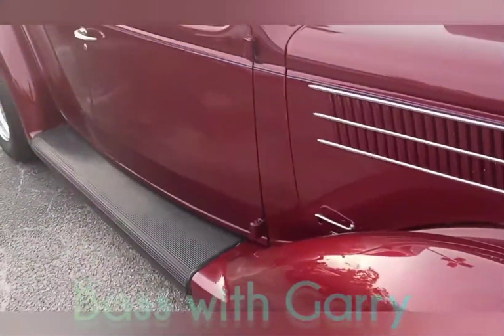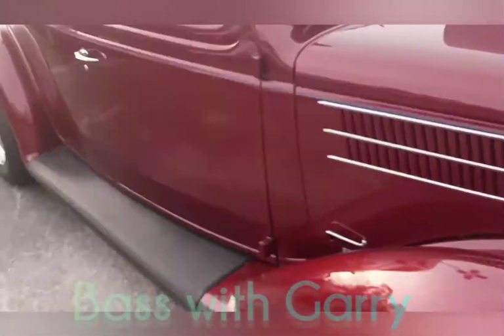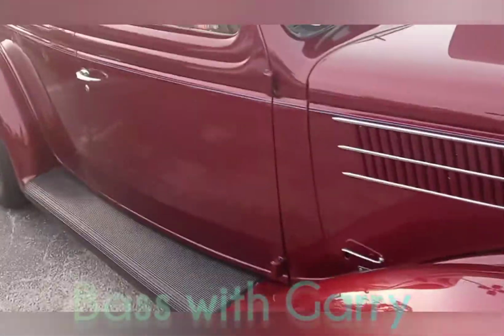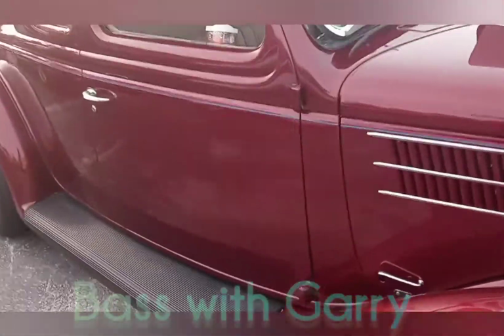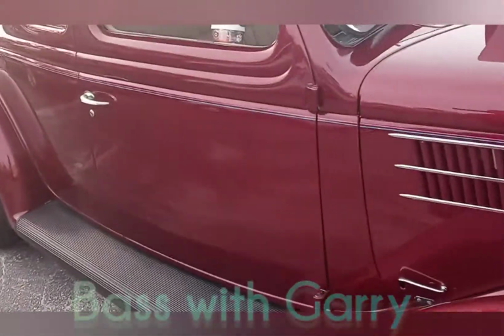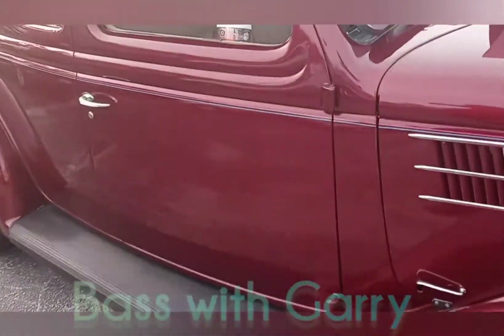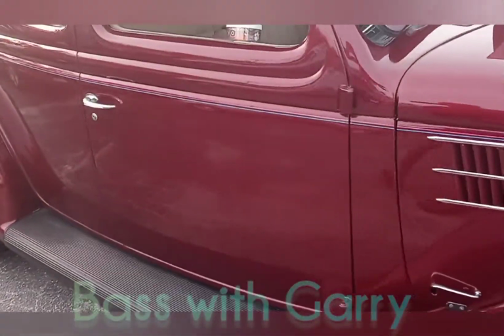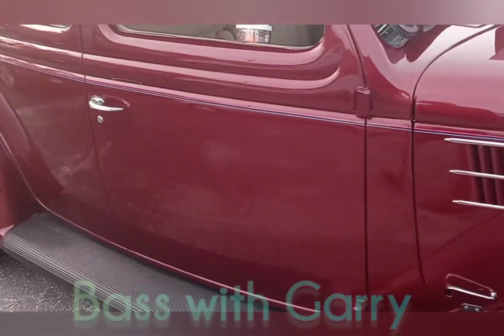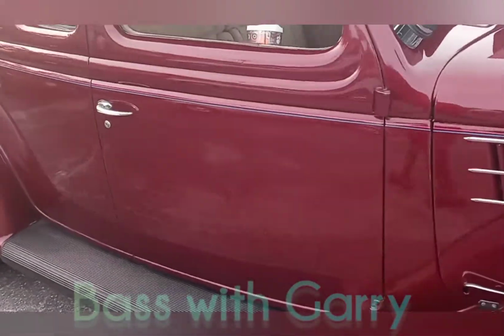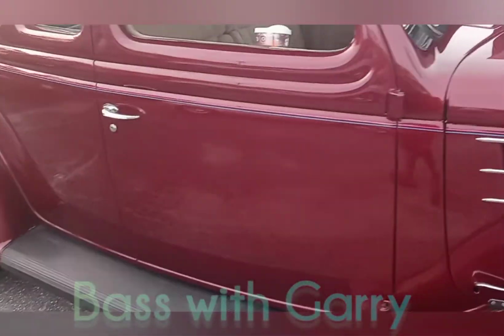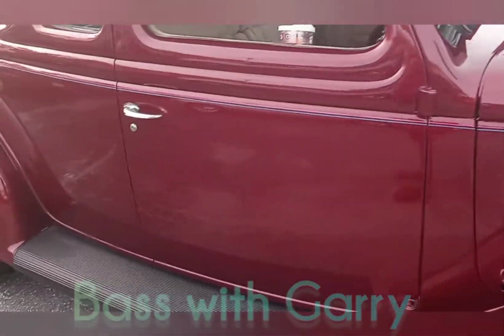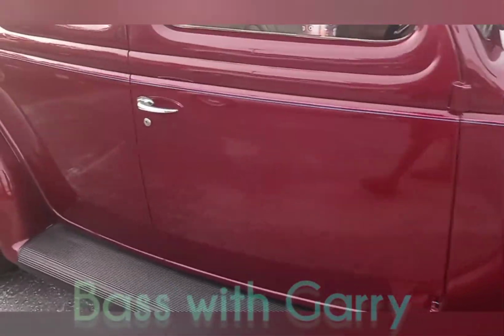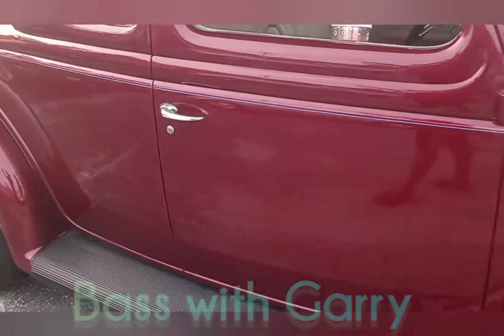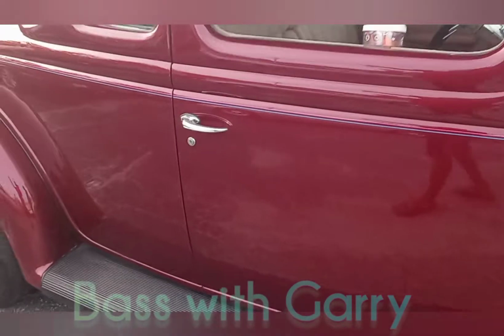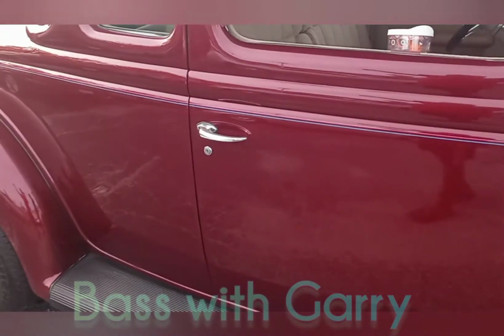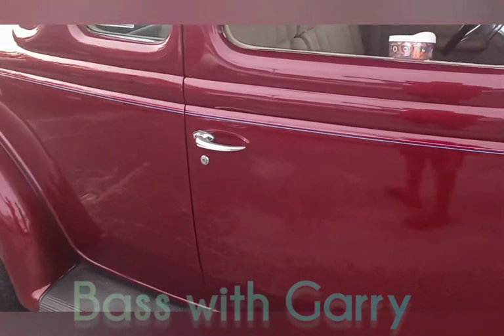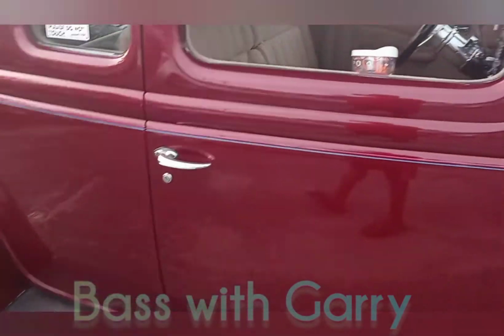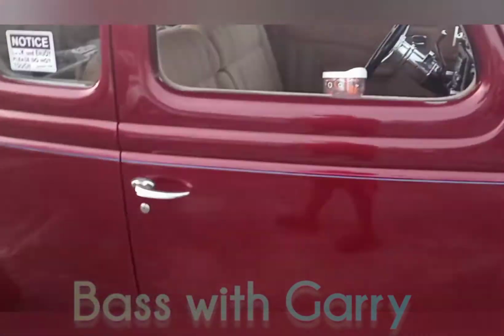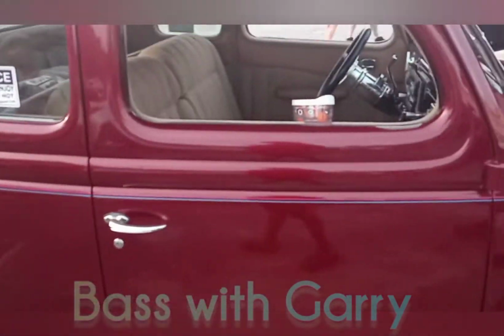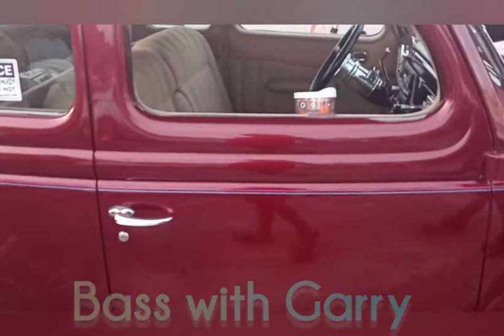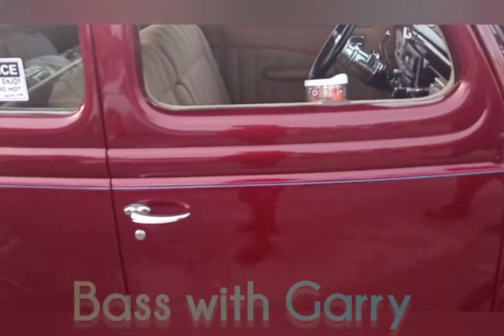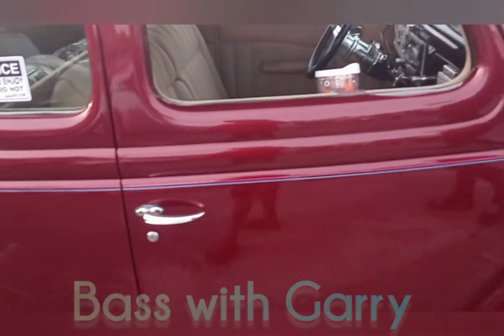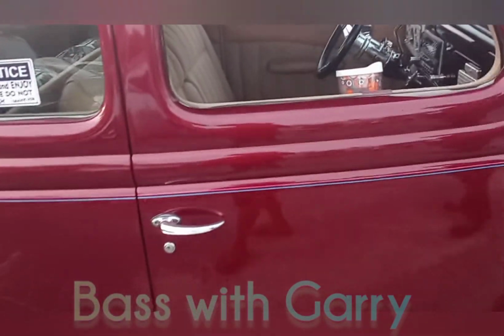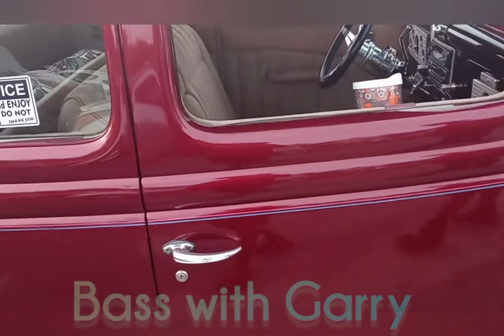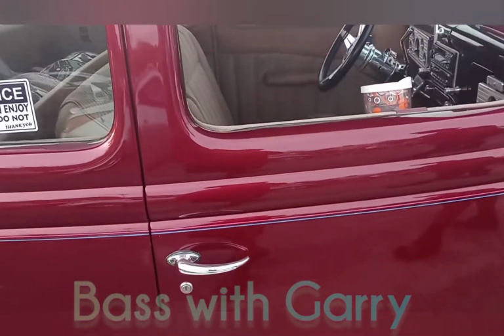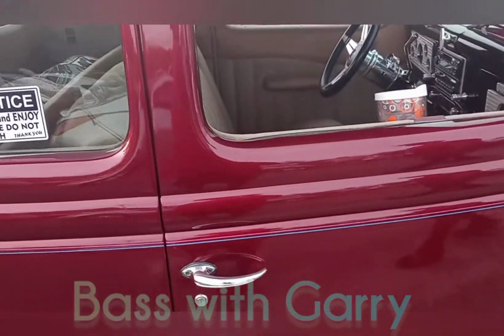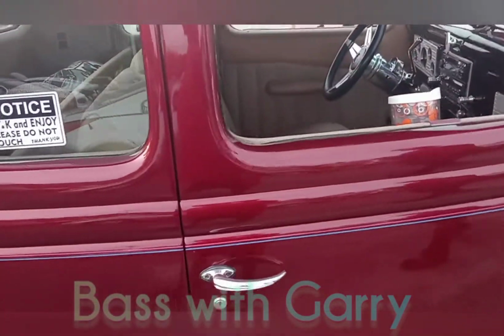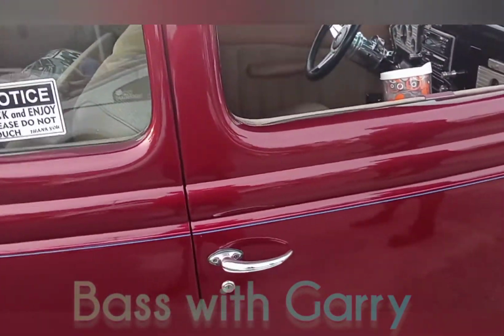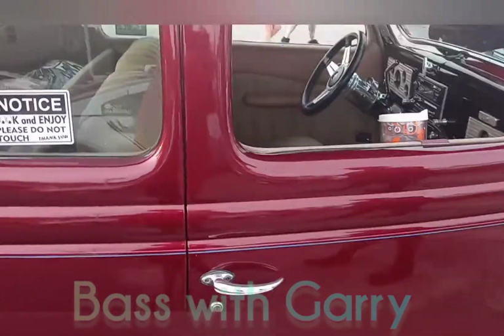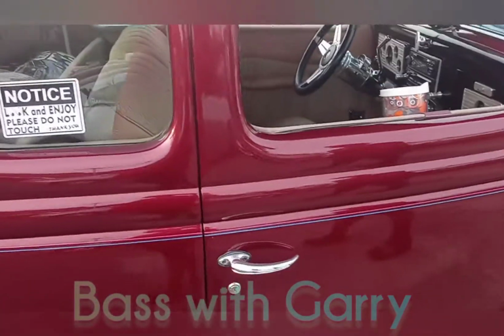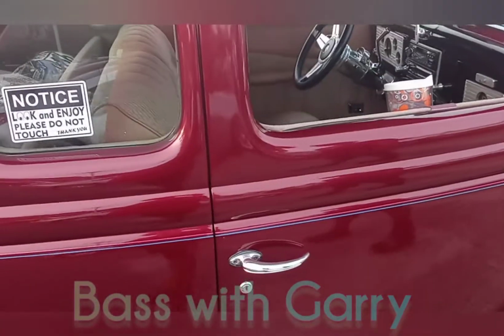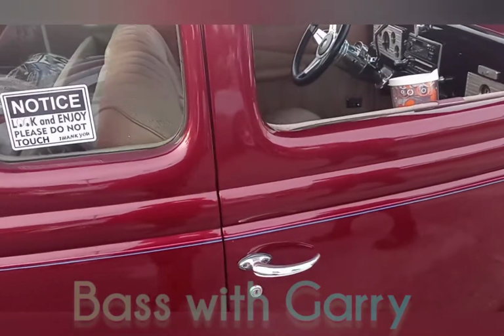This is going to be kind of a long video. So if you make it this far — hey, my amp came back. It's back.